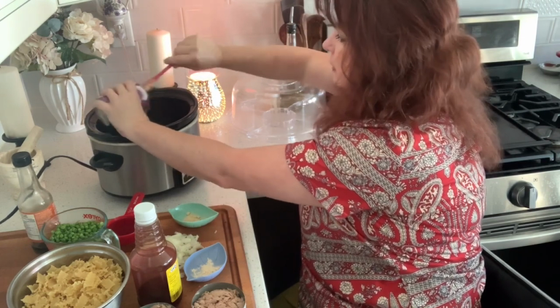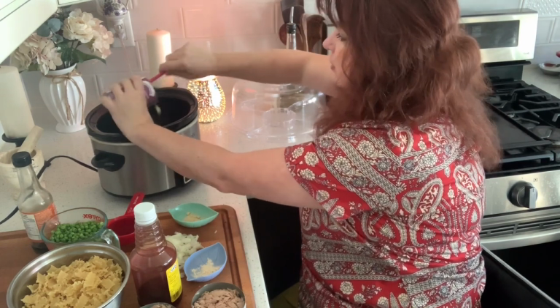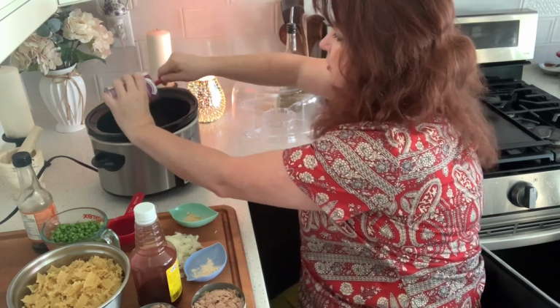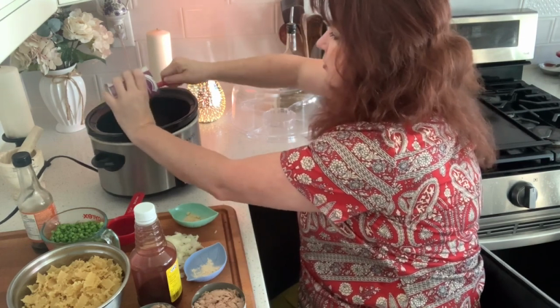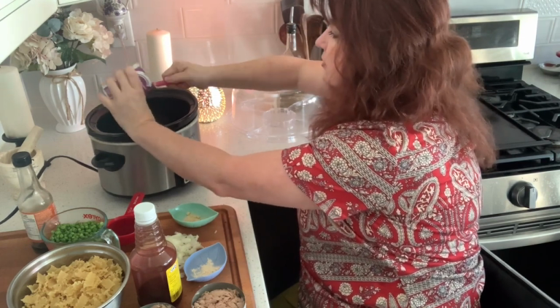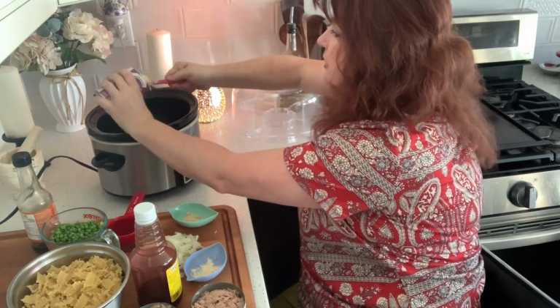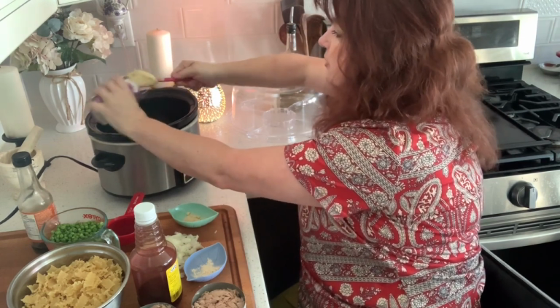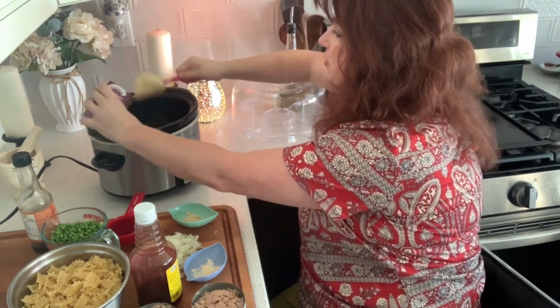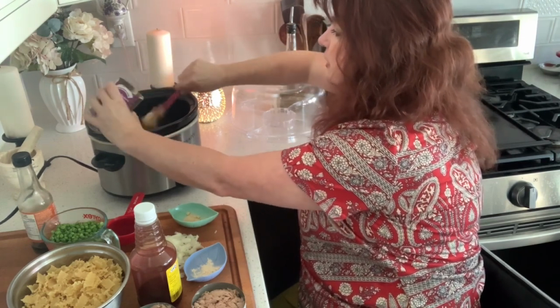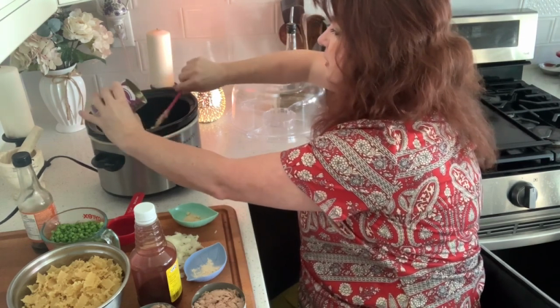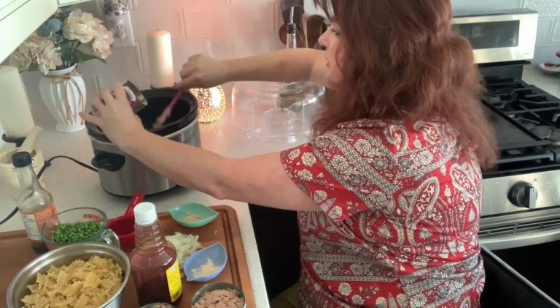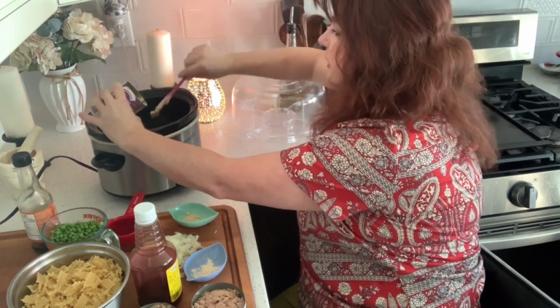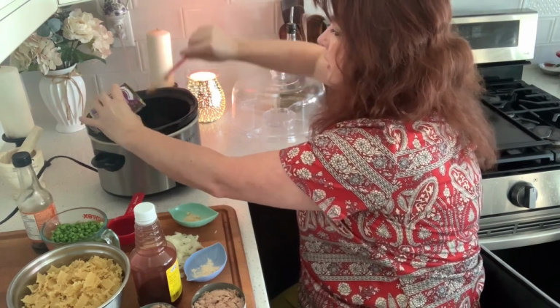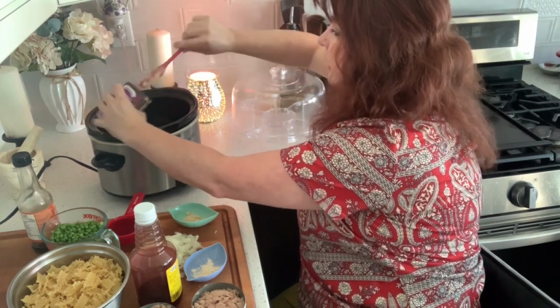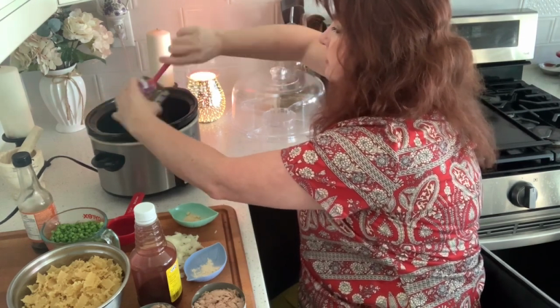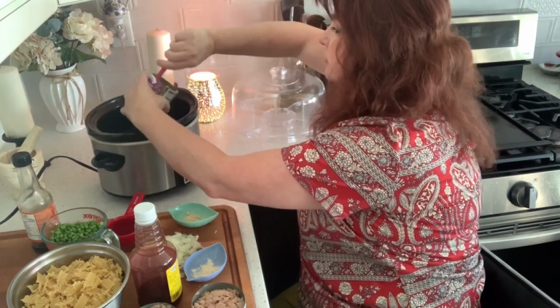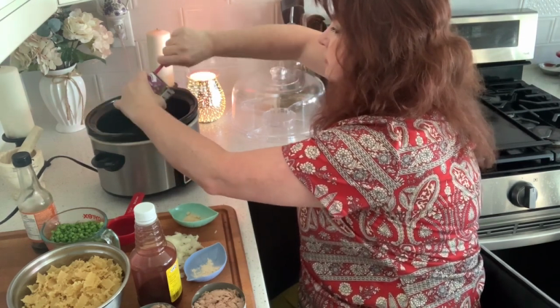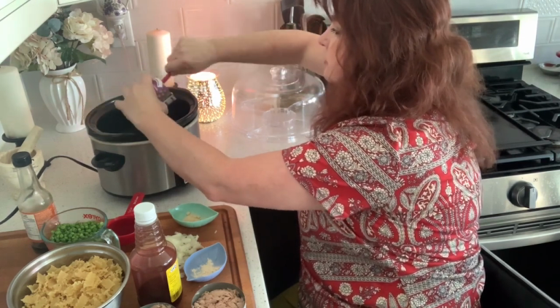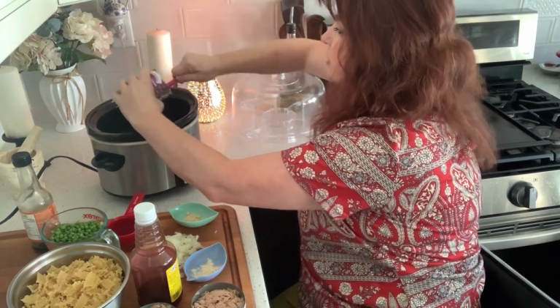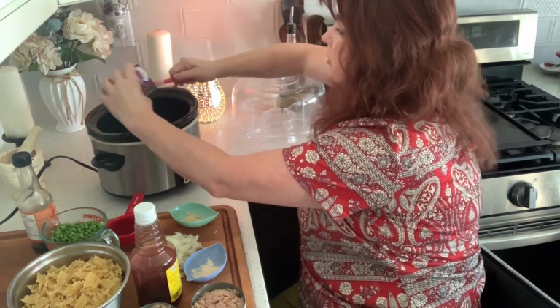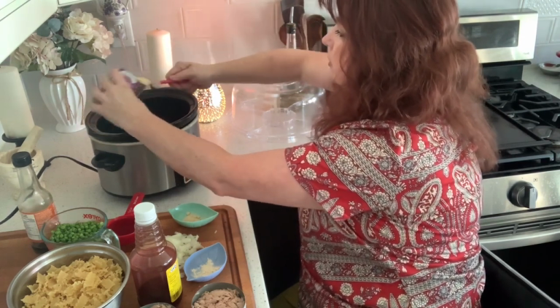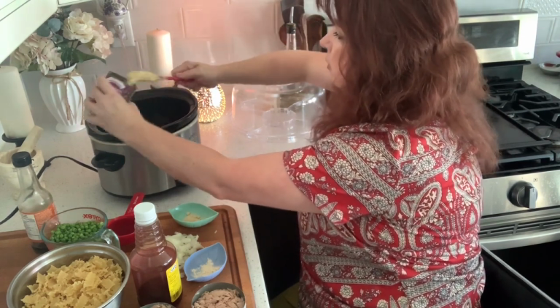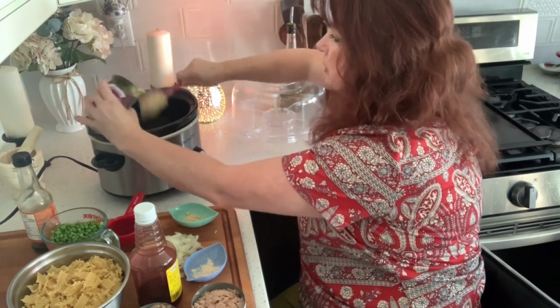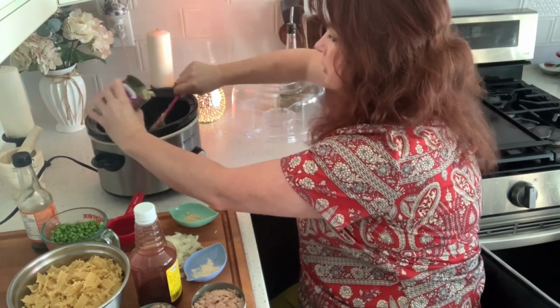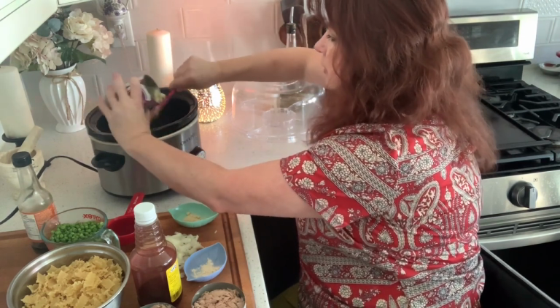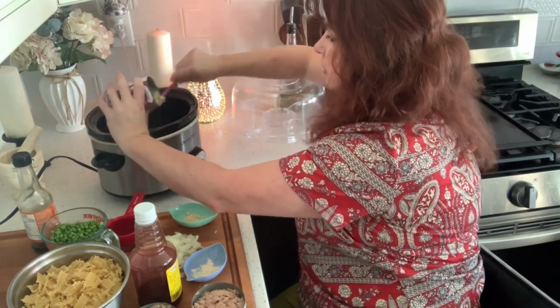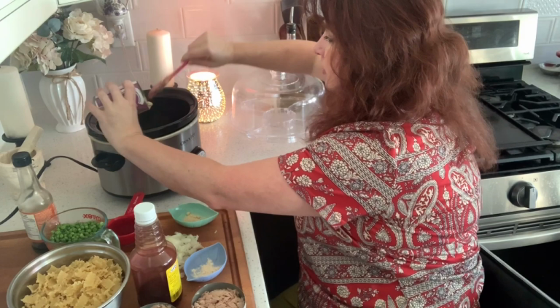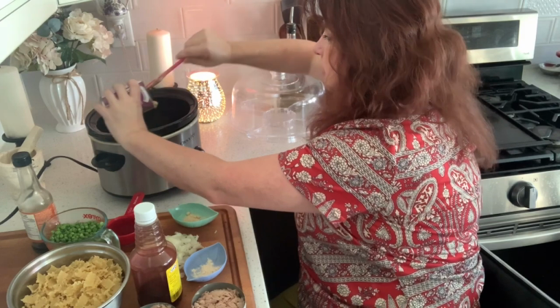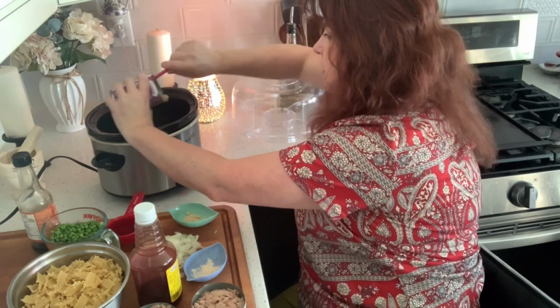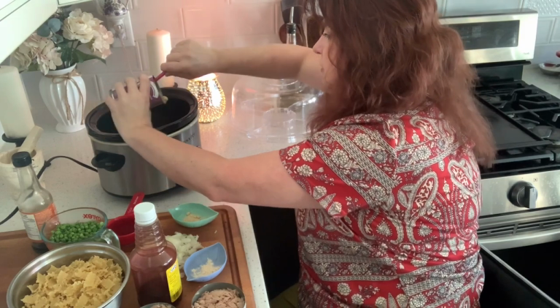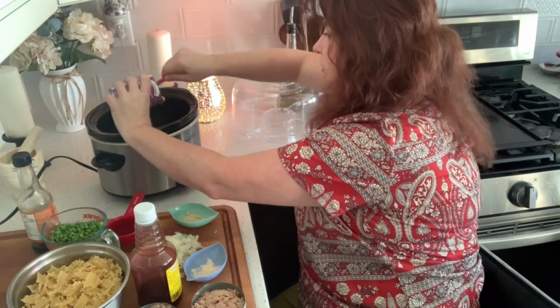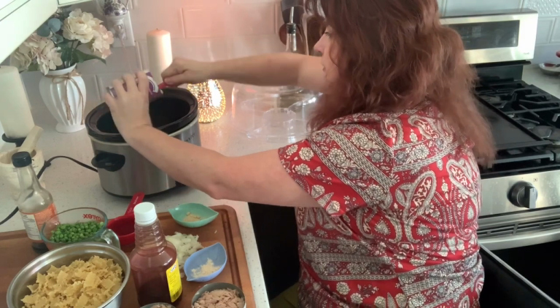I still didn't get a new can opener. I have to. What a struggle, what a struggle.